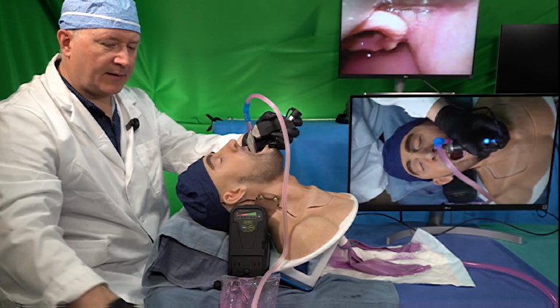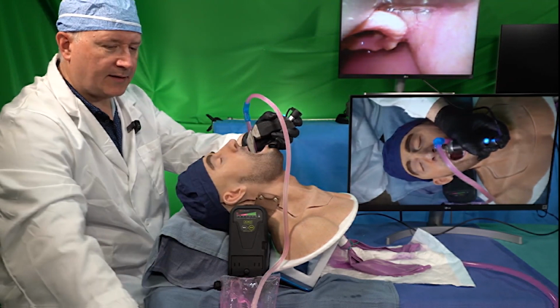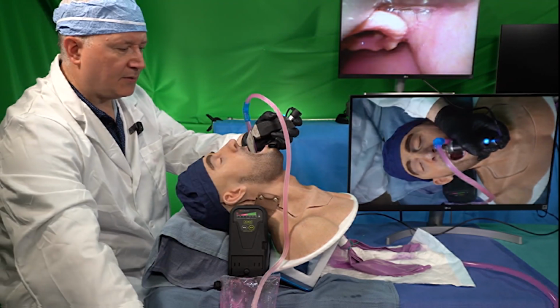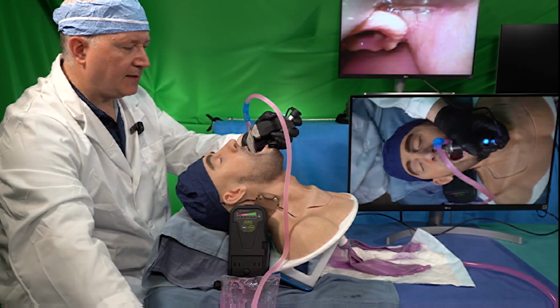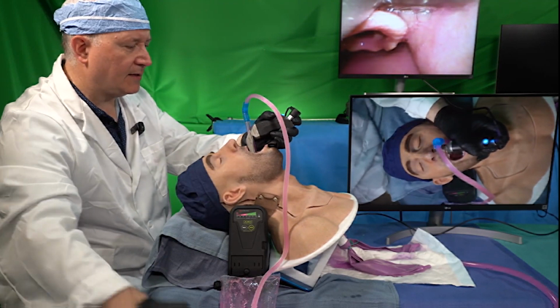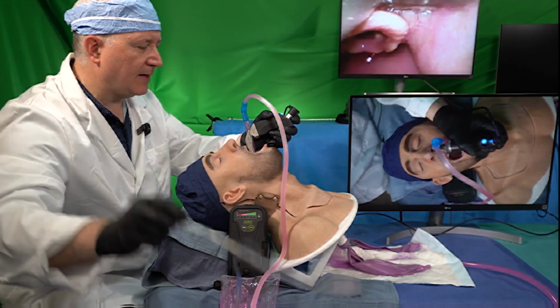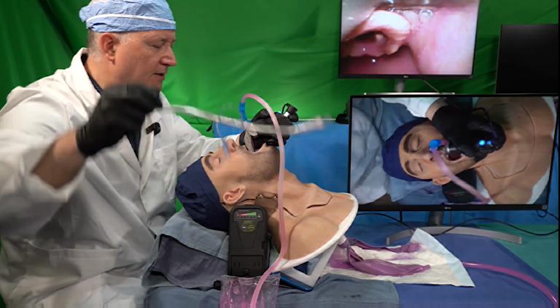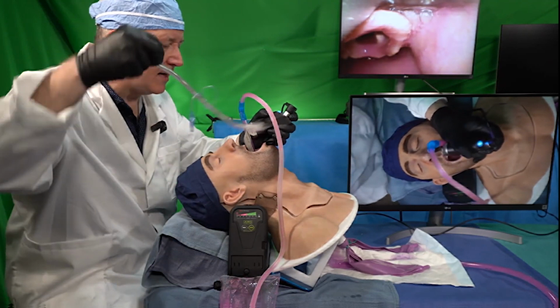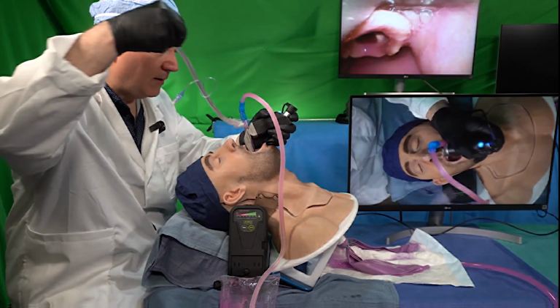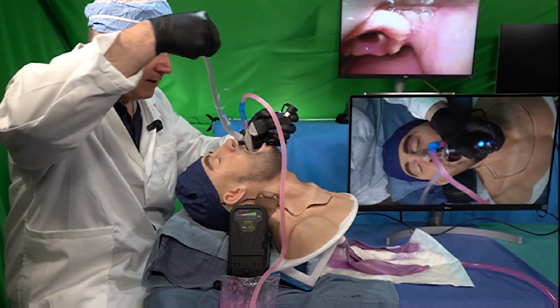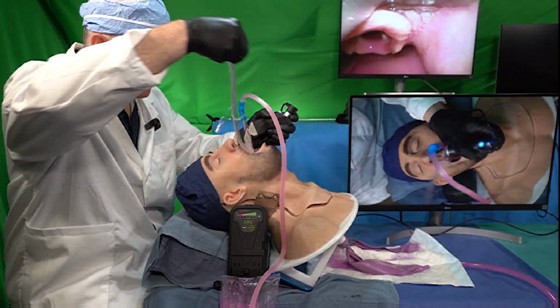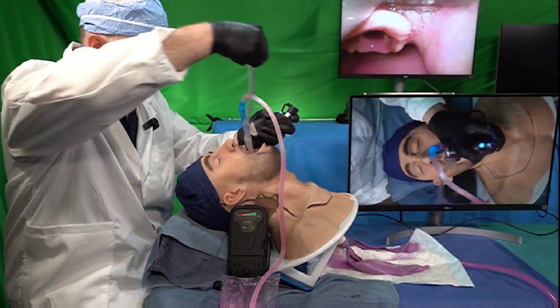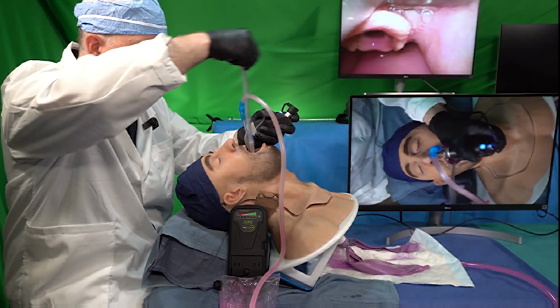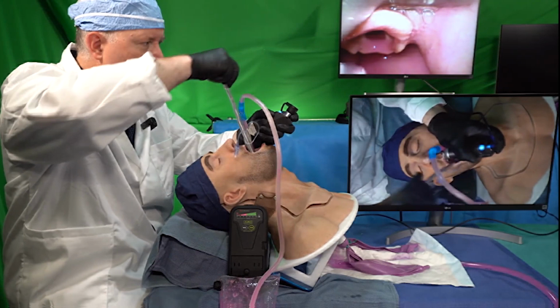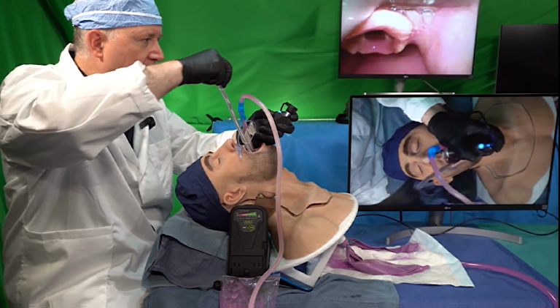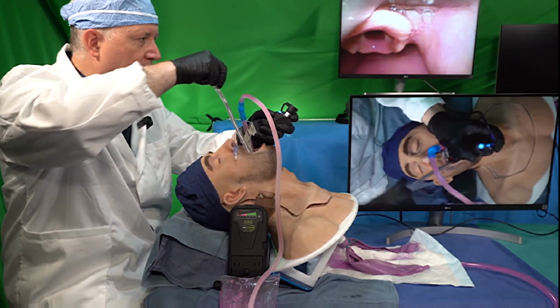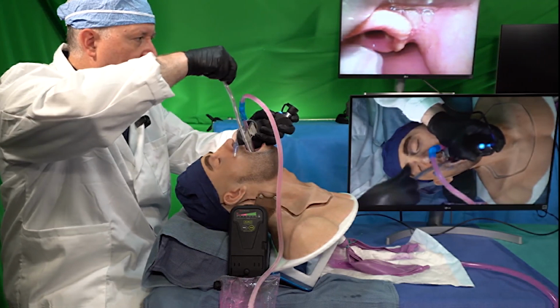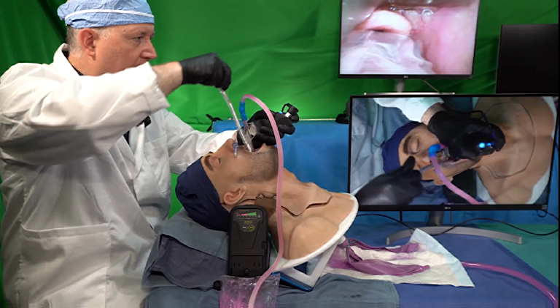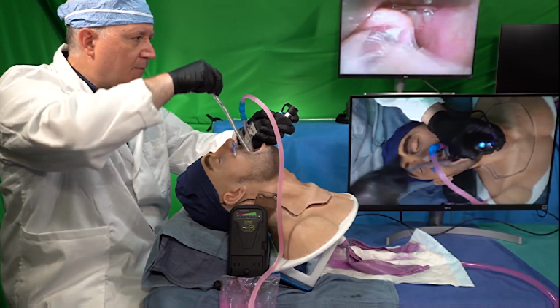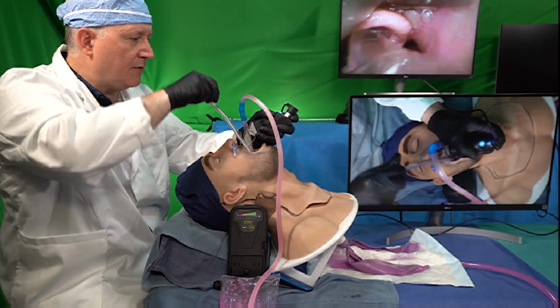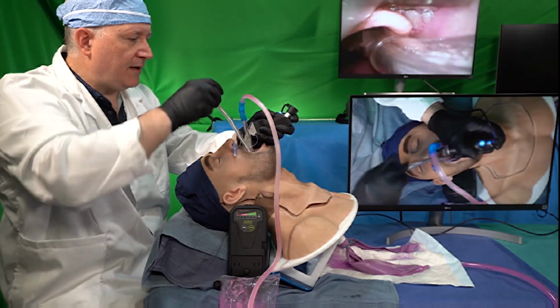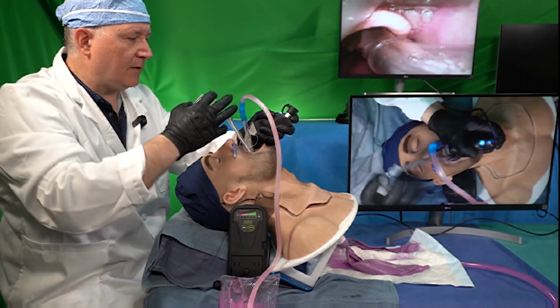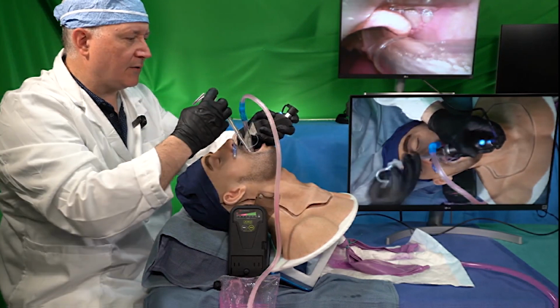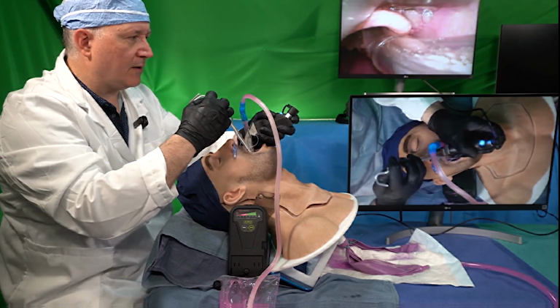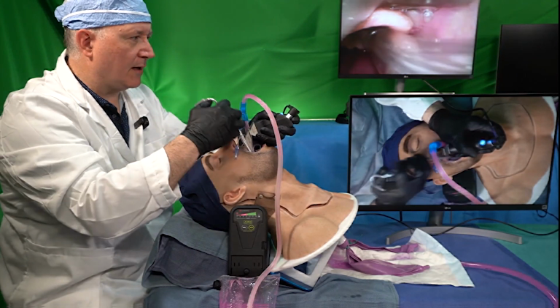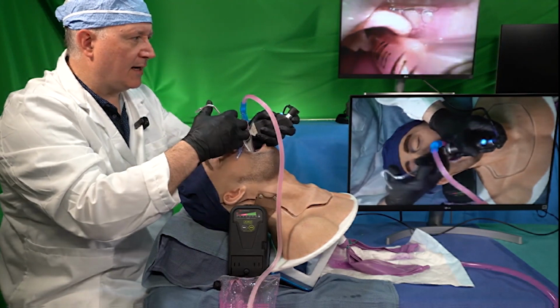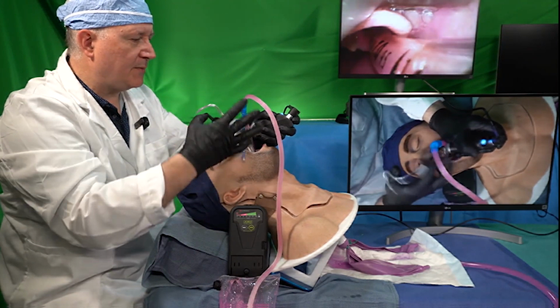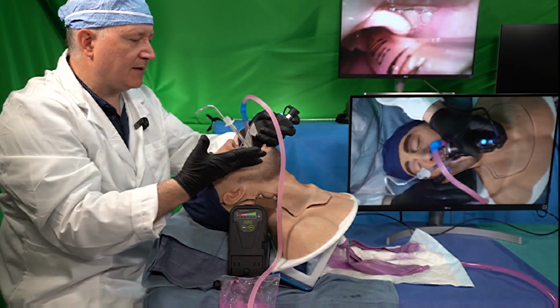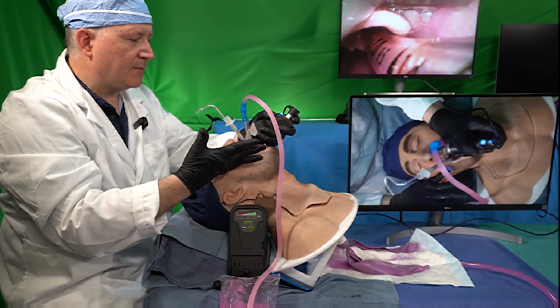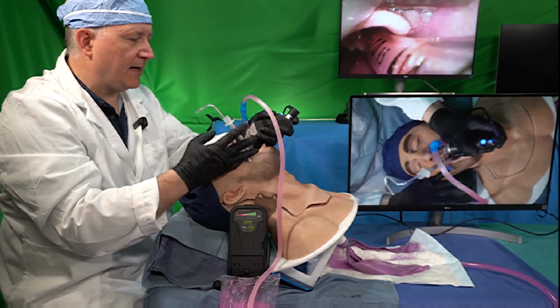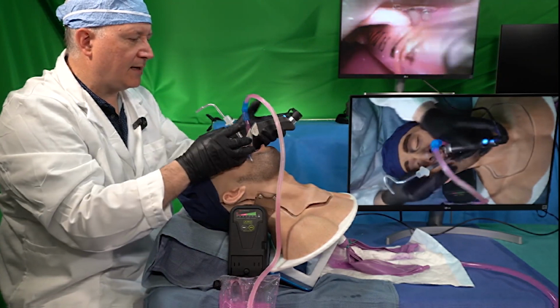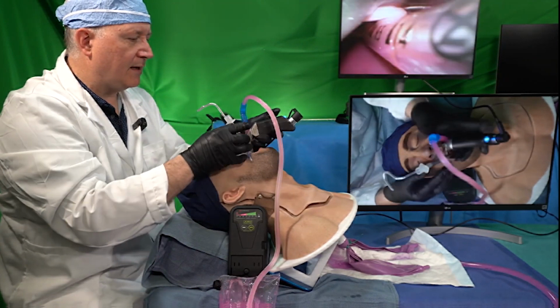I'll go ahead and complete the intubation now. I can do this under both video and direct laryngoscopy on this mannequin.